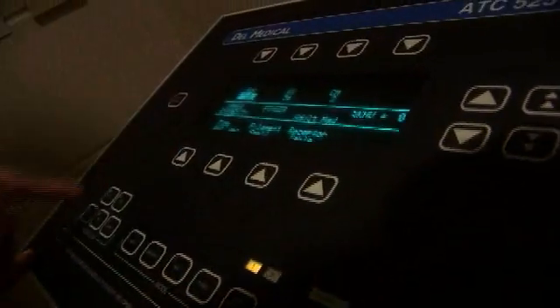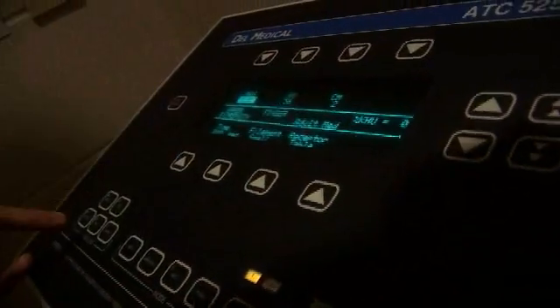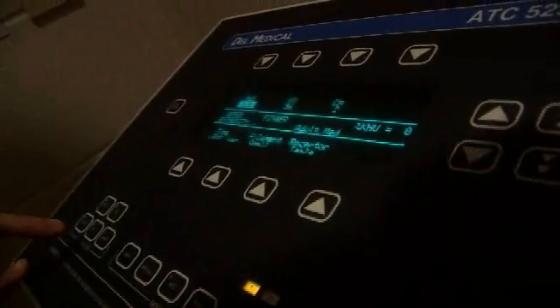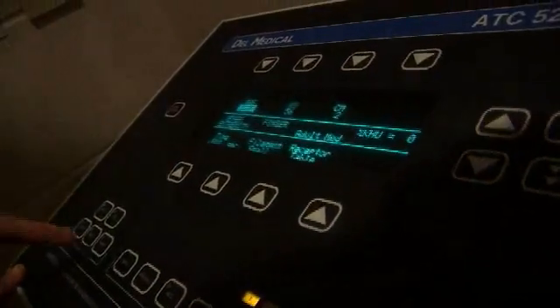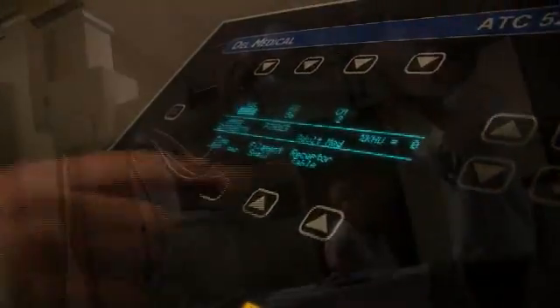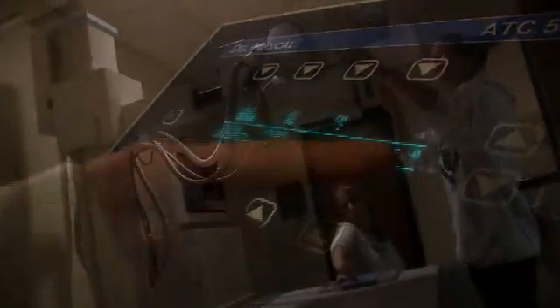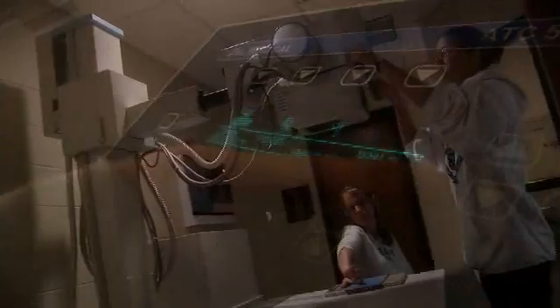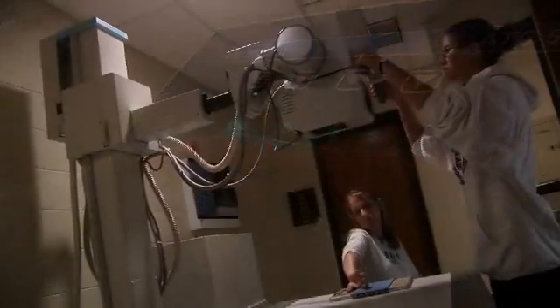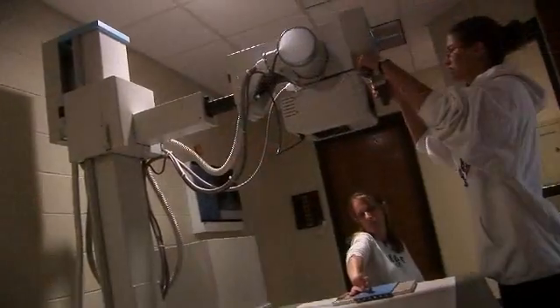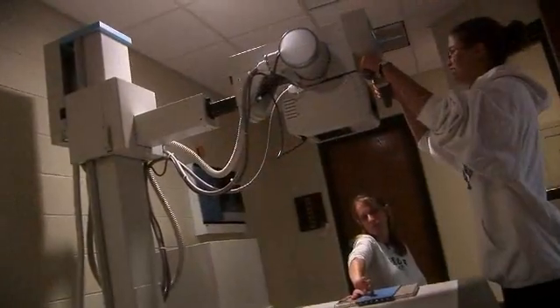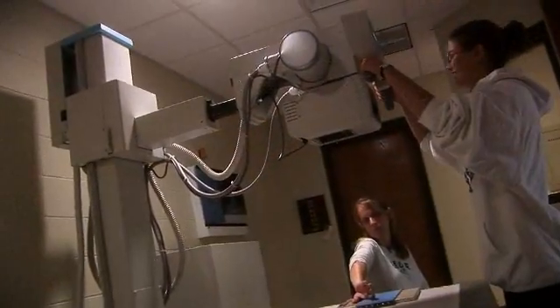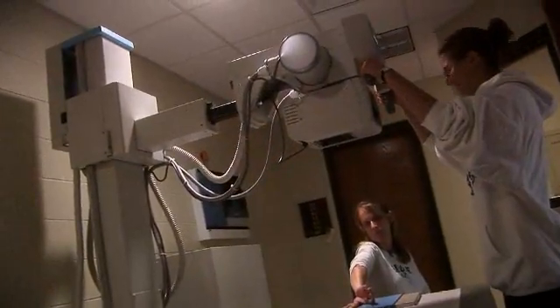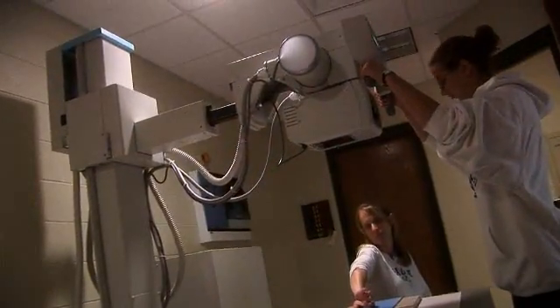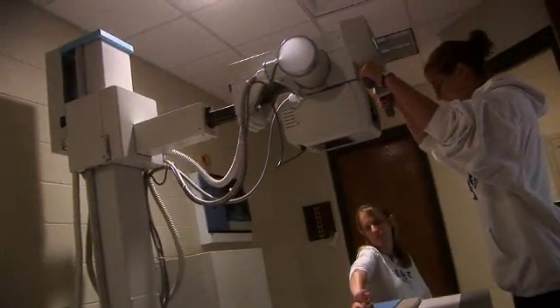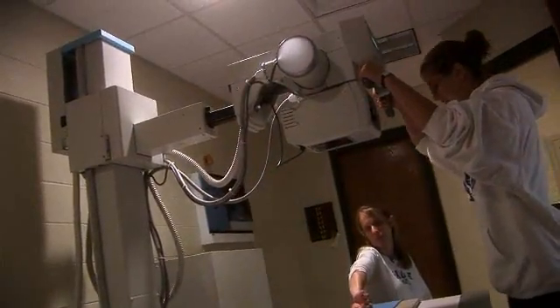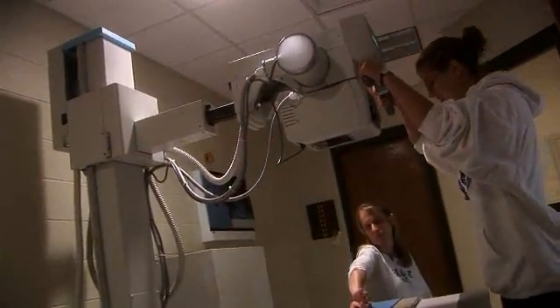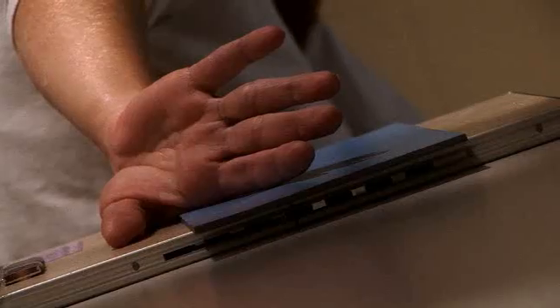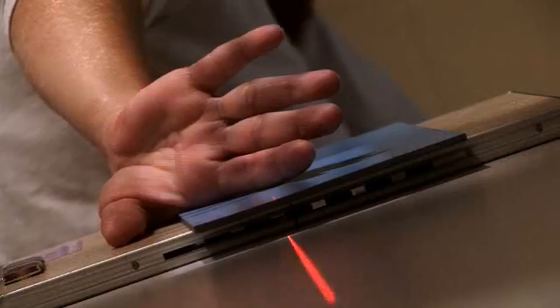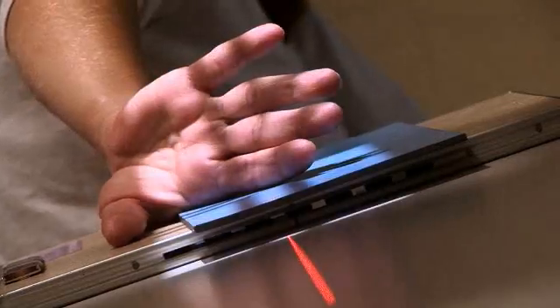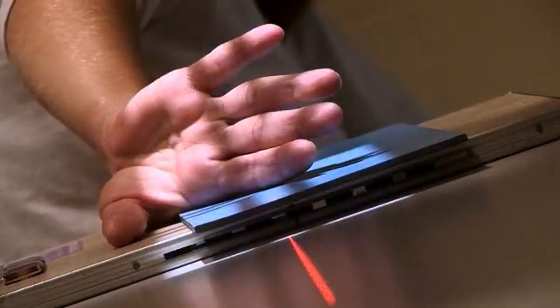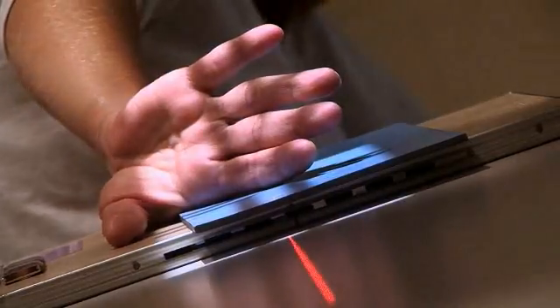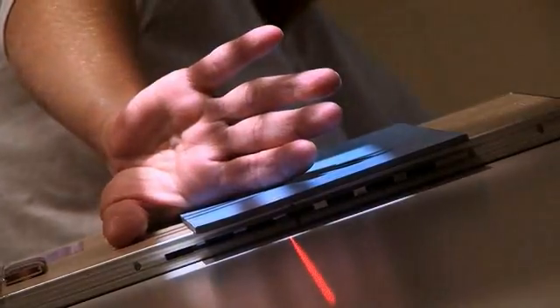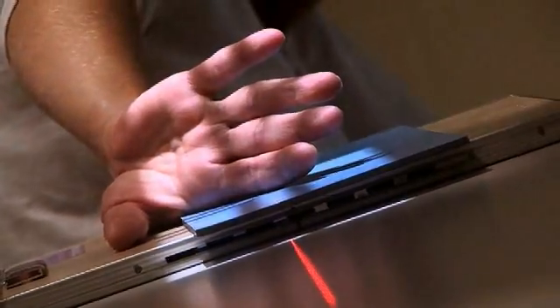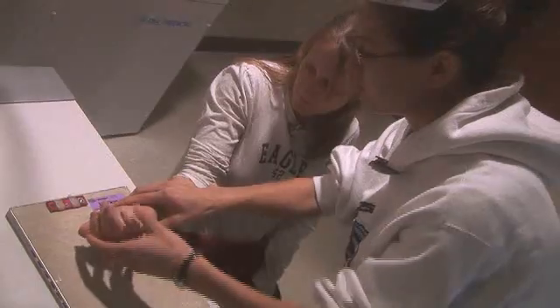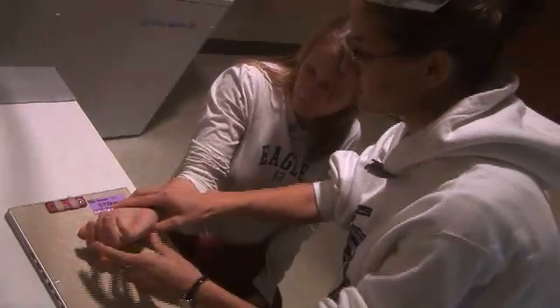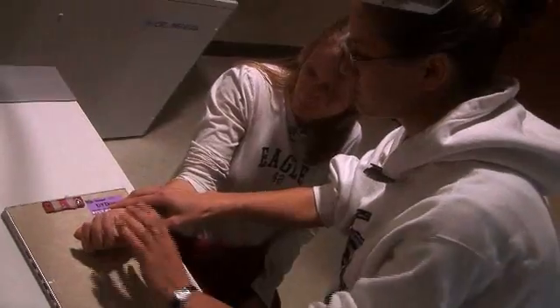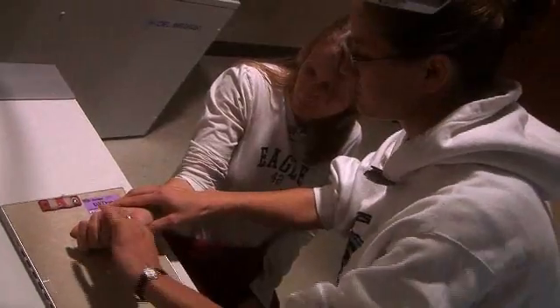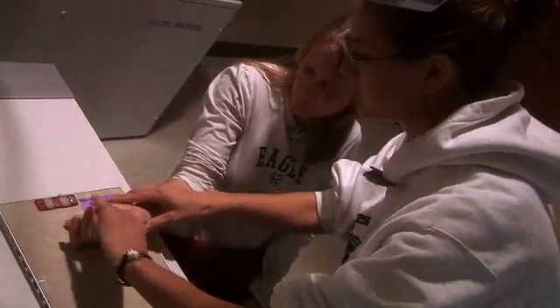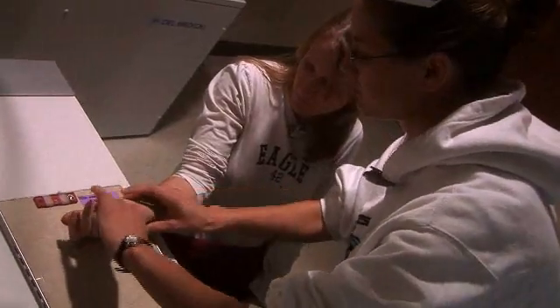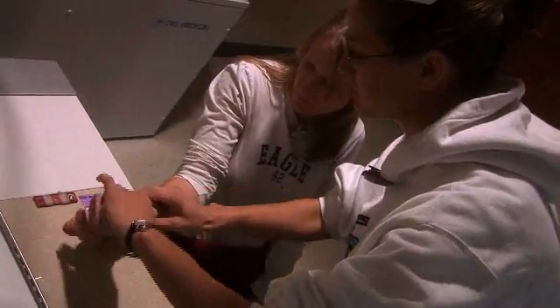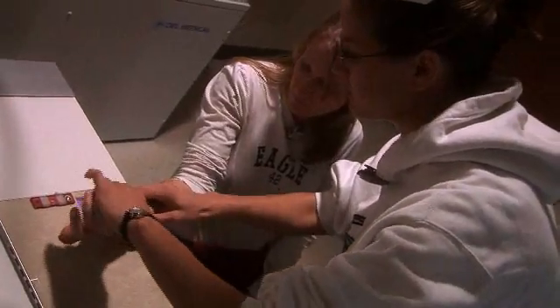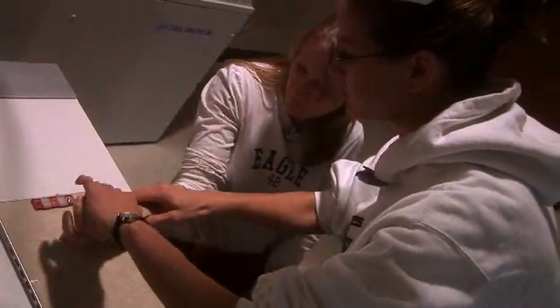We have three clinical sites throughout the two years. We get to go to clinics, we get to go to small hospitals, large hospitals.